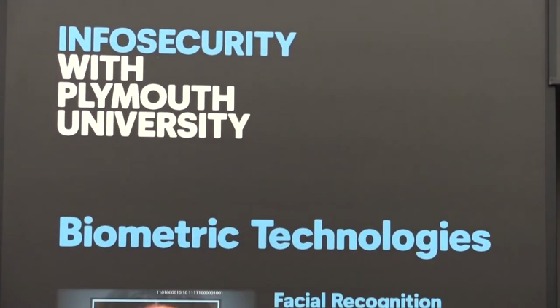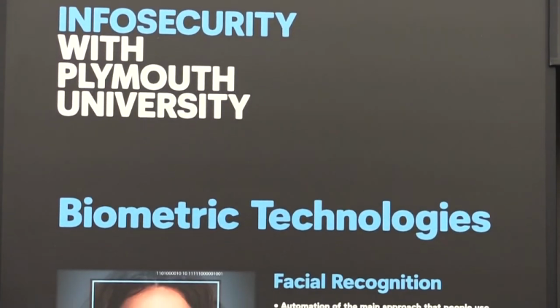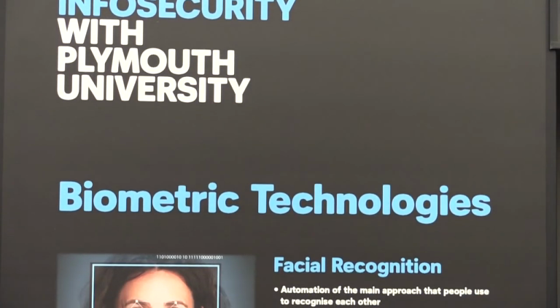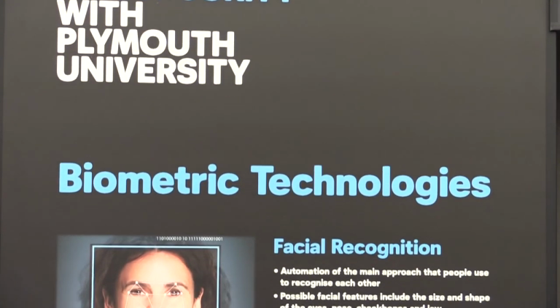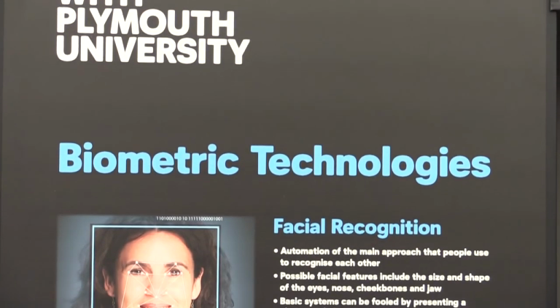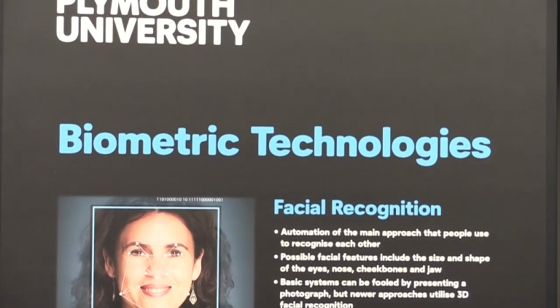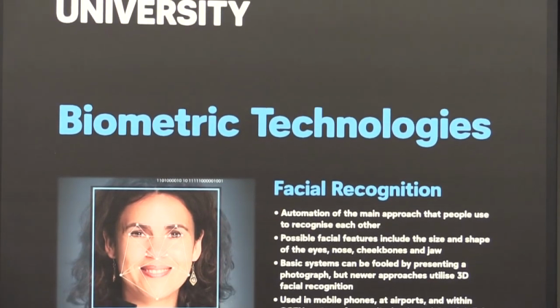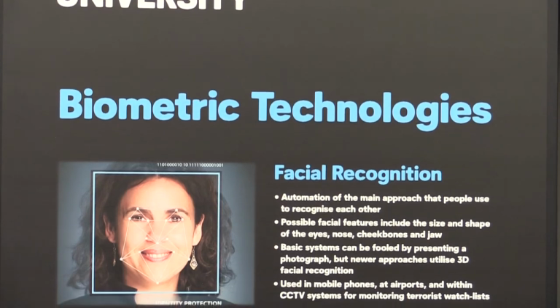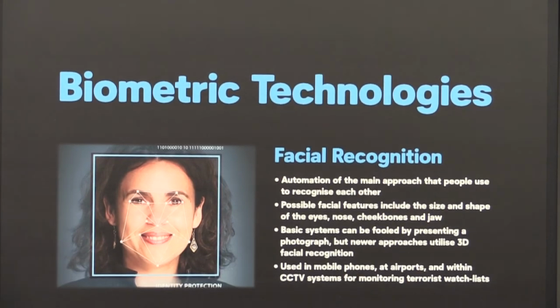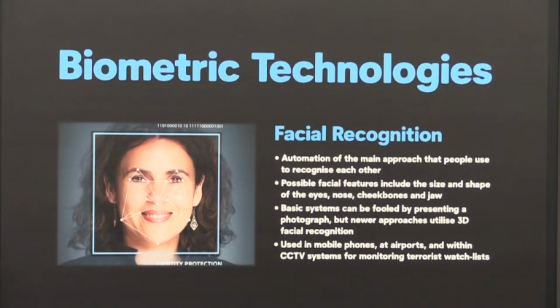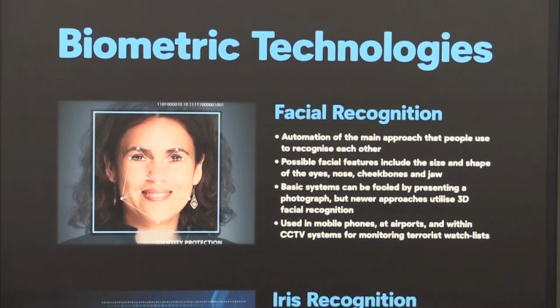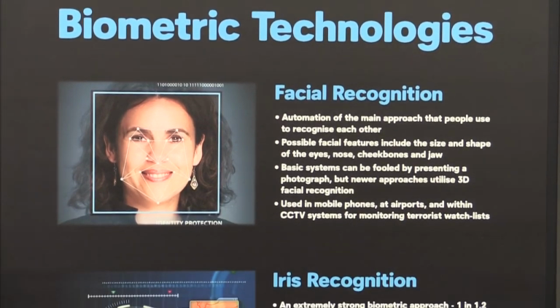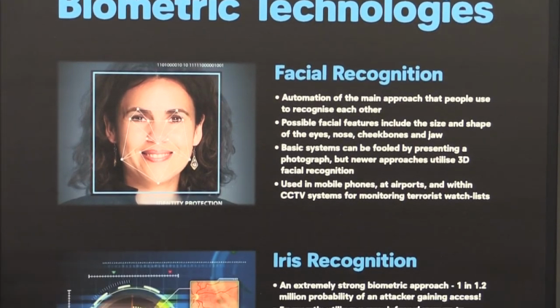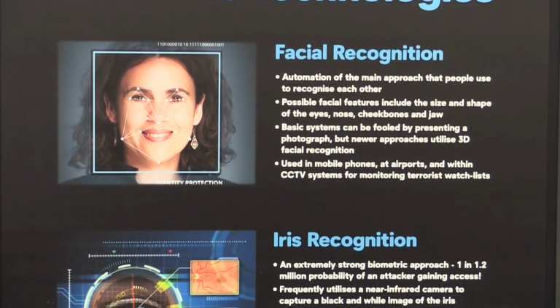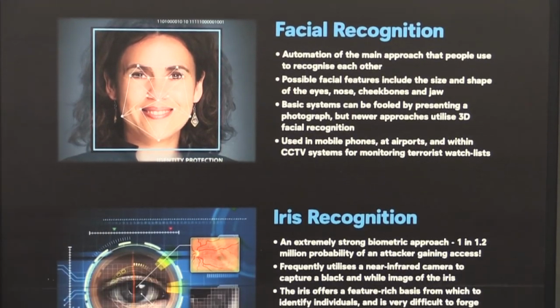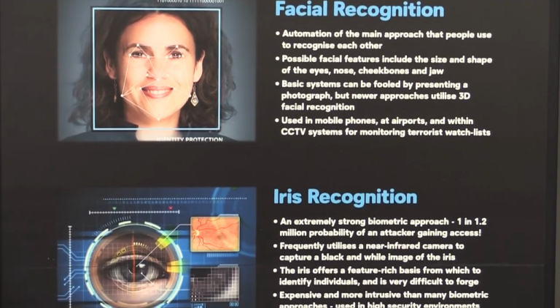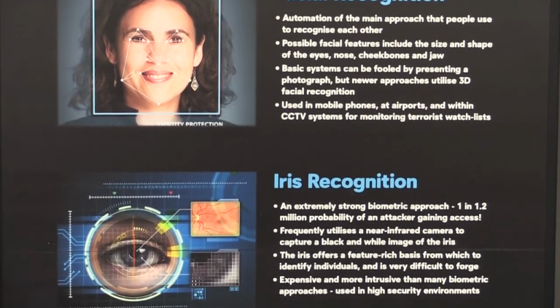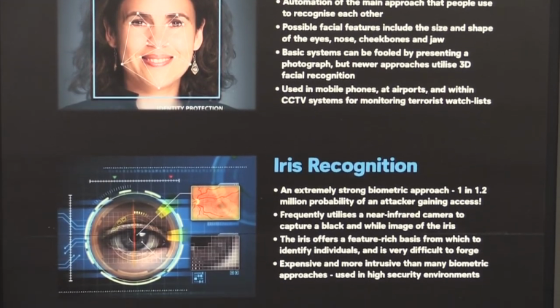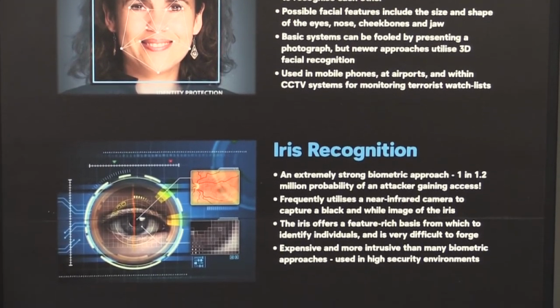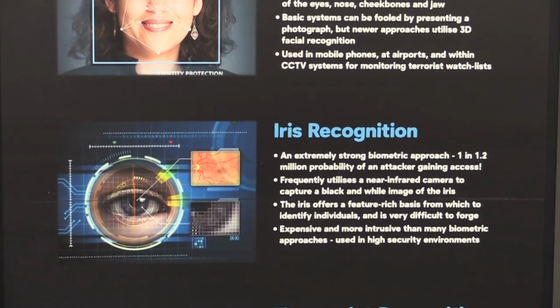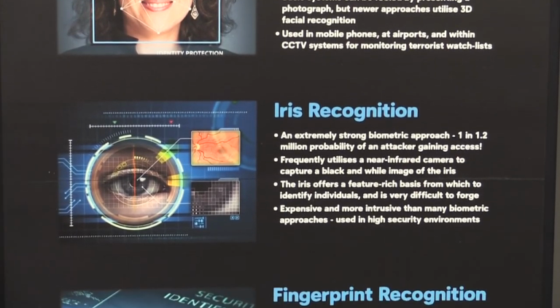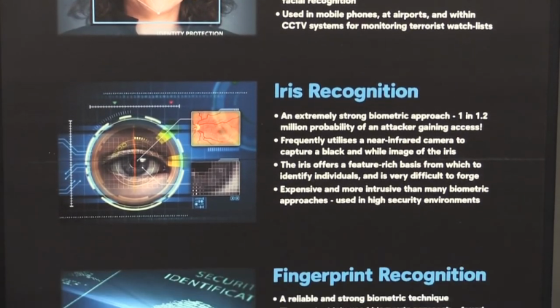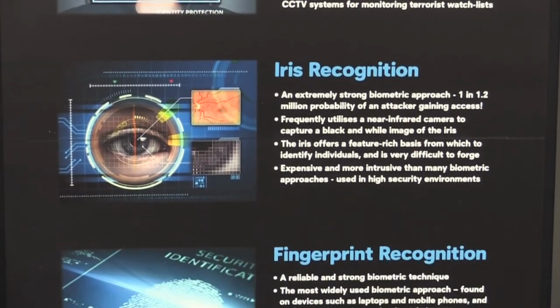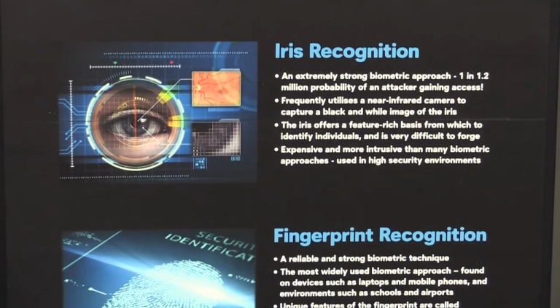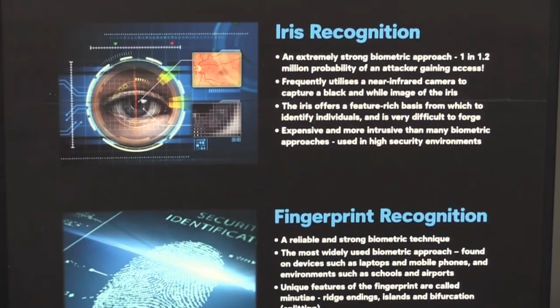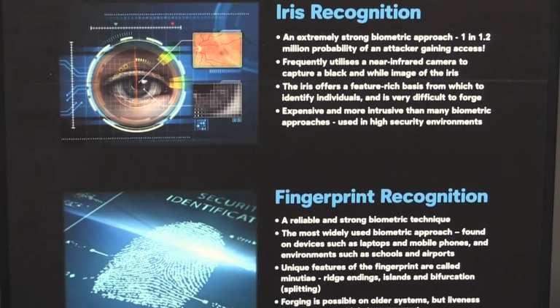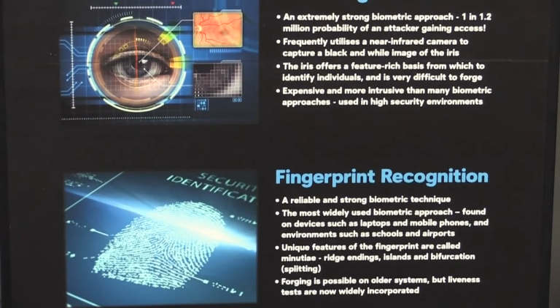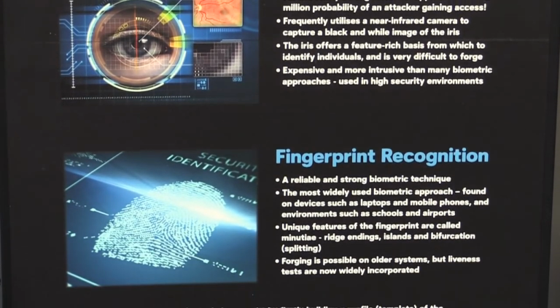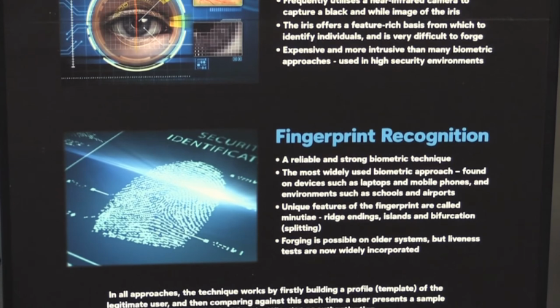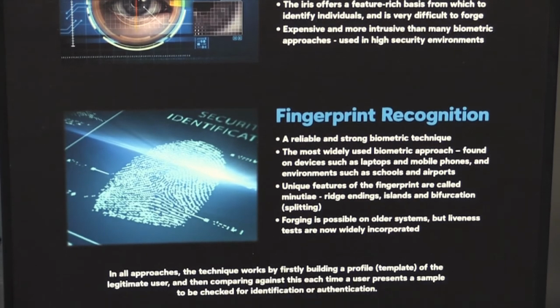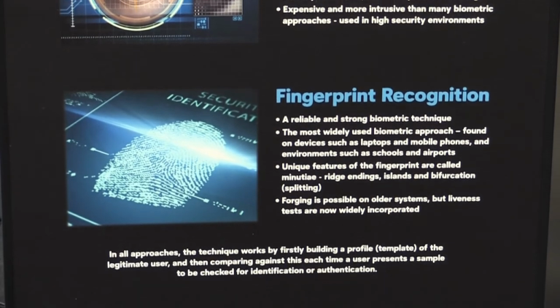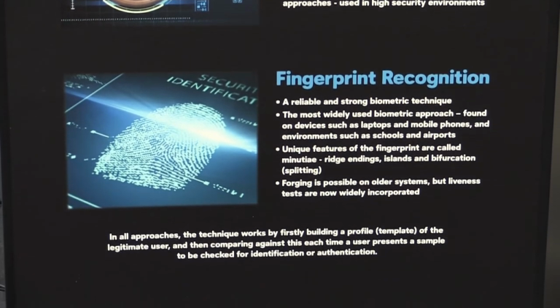If we take a look at the side panel, we can see the details of the three techniques we've incorporated: face recognition, iris recognition, and fingerprint recognition.